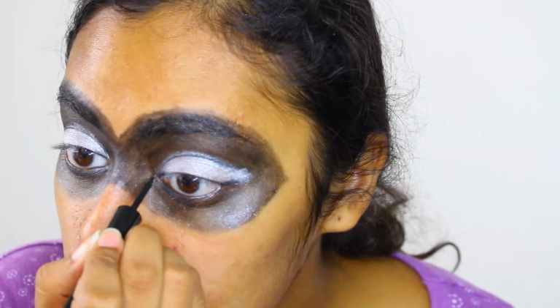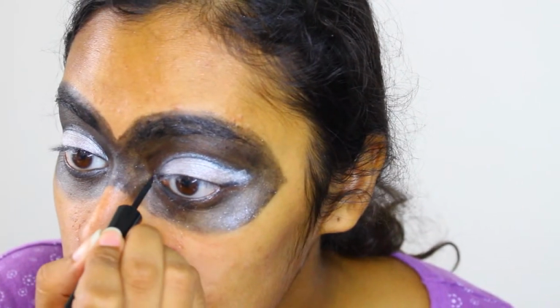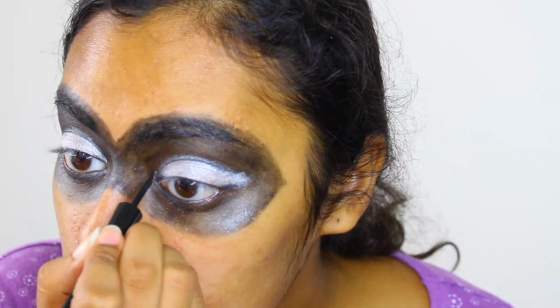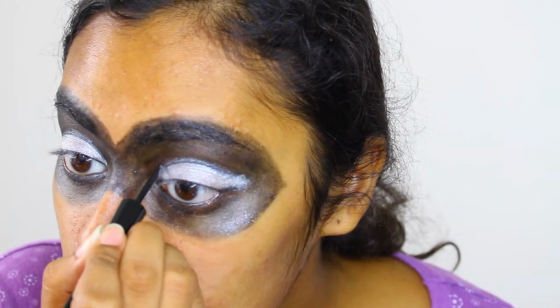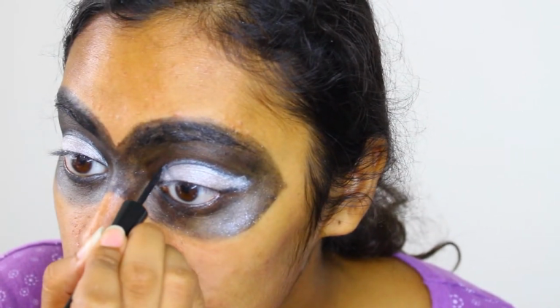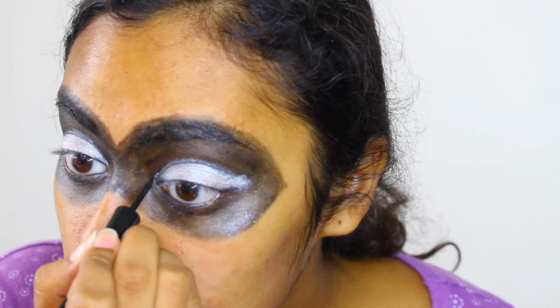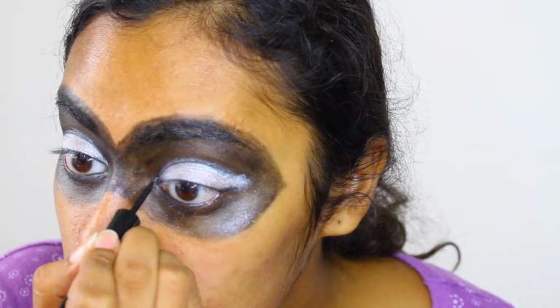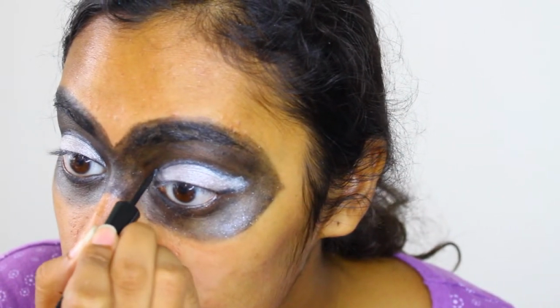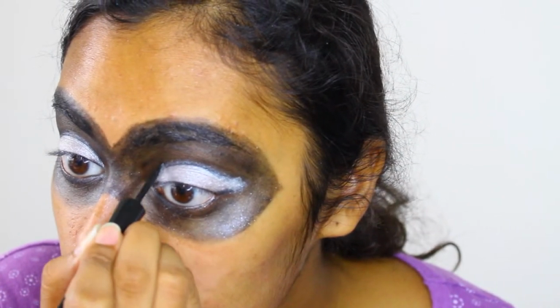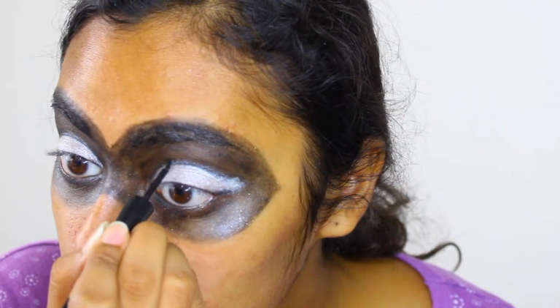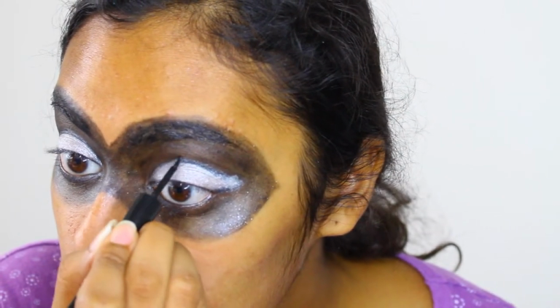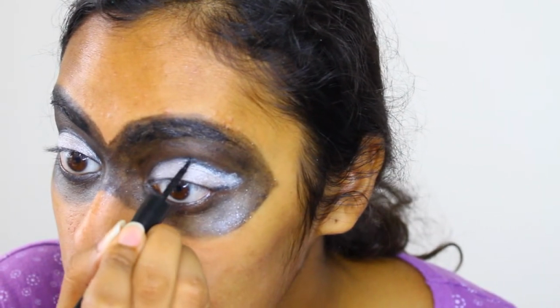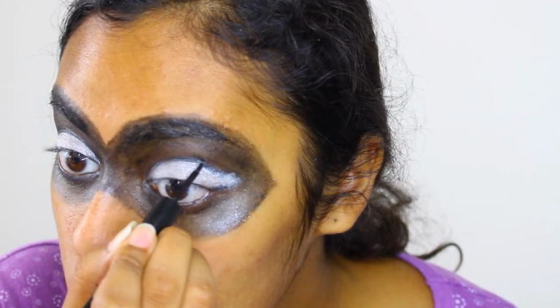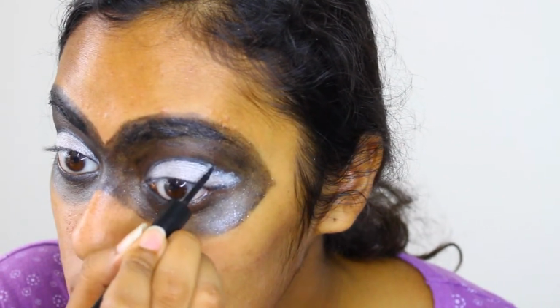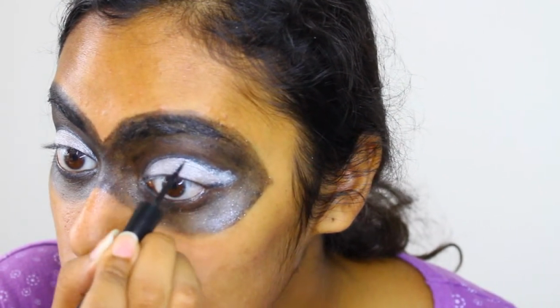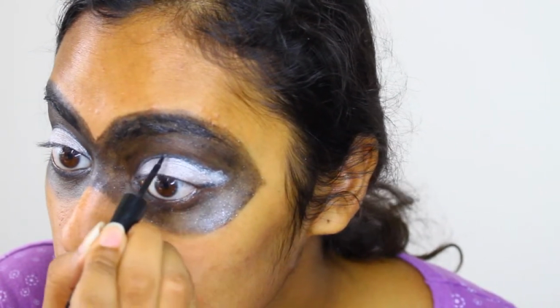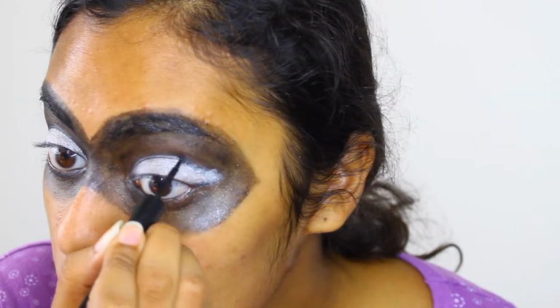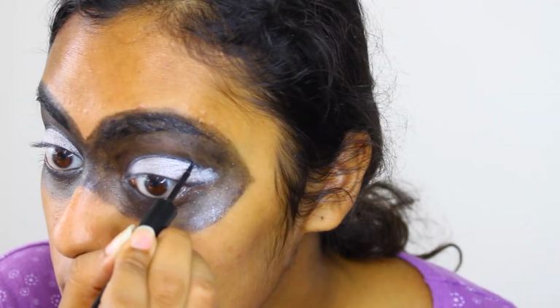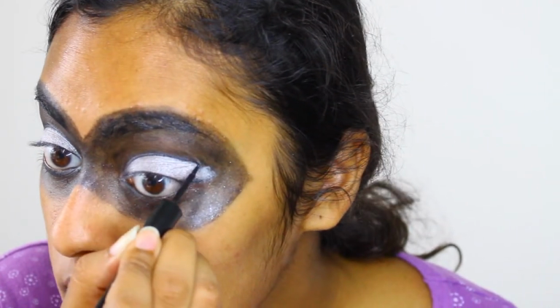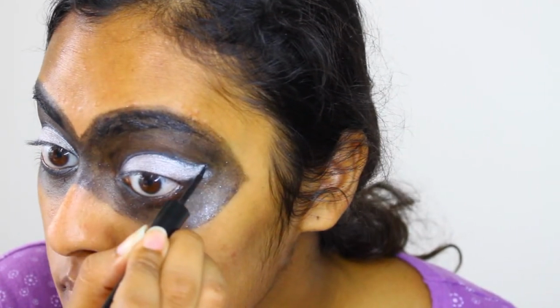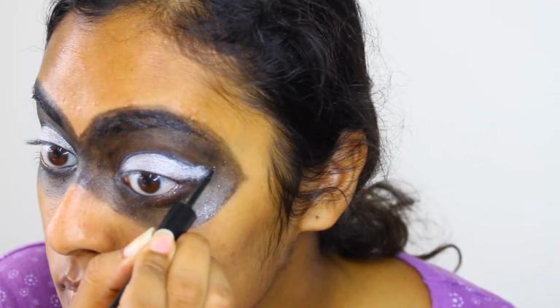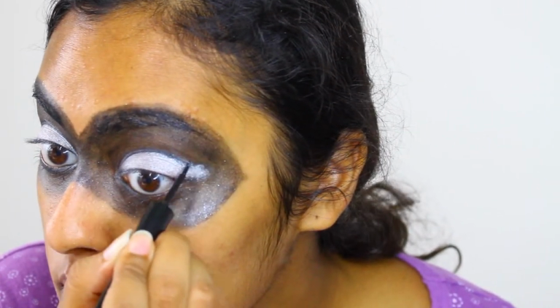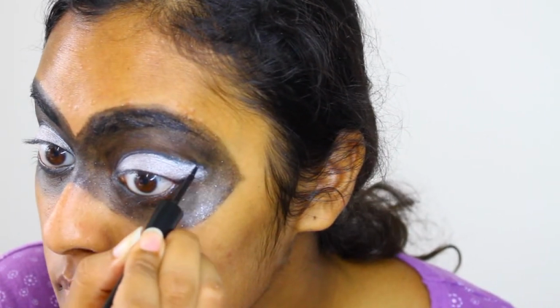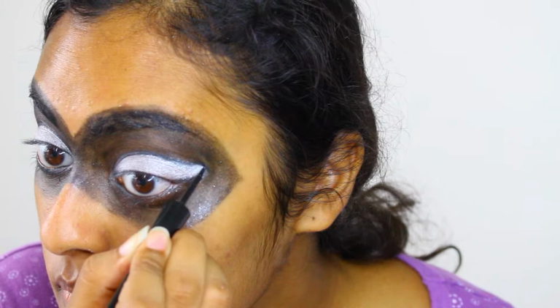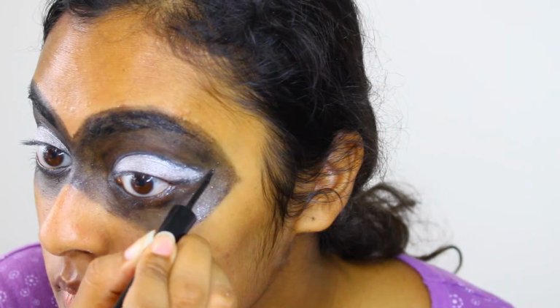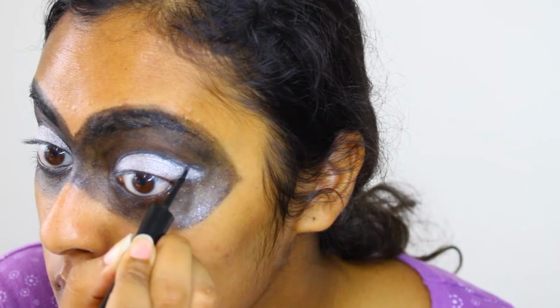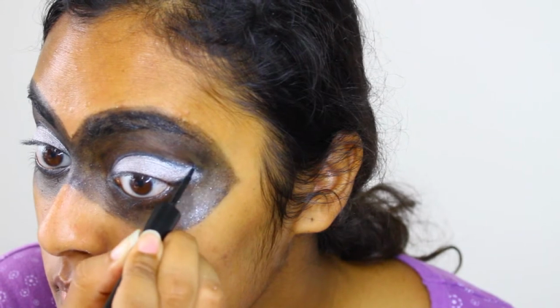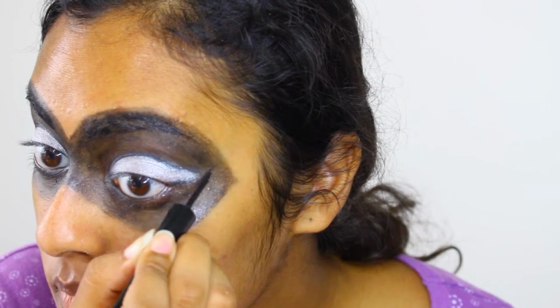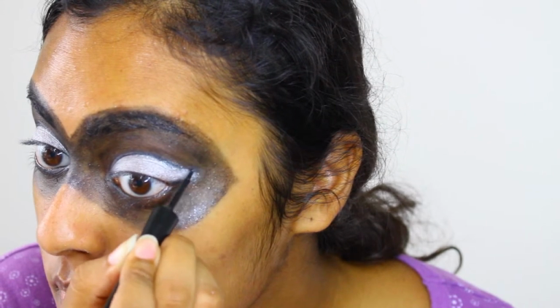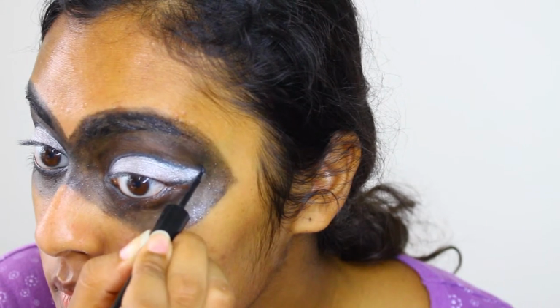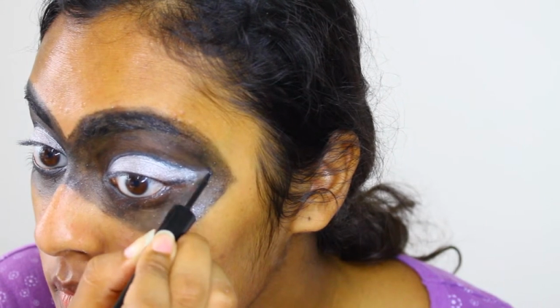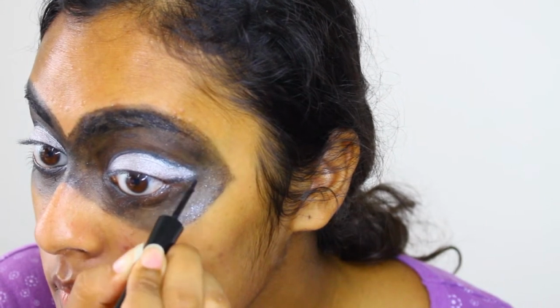To really accentuate my lids, I'm going to go over the line I created earlier with a black liquid liner.